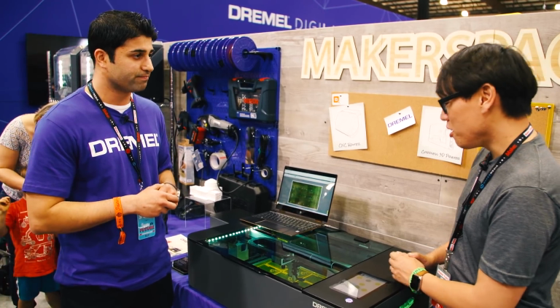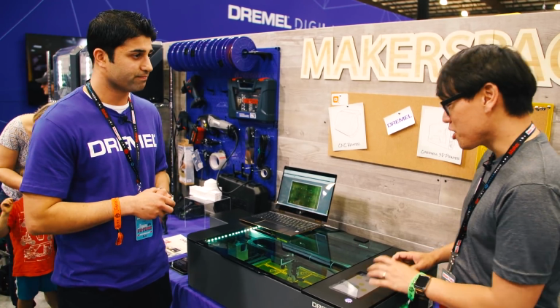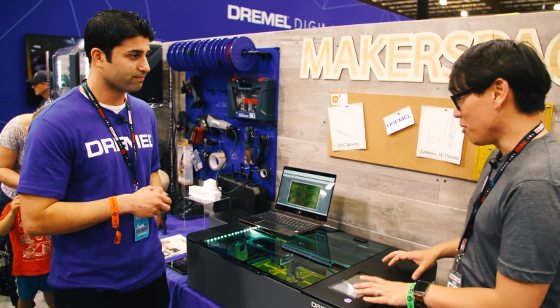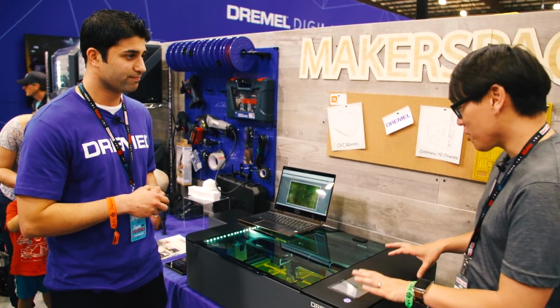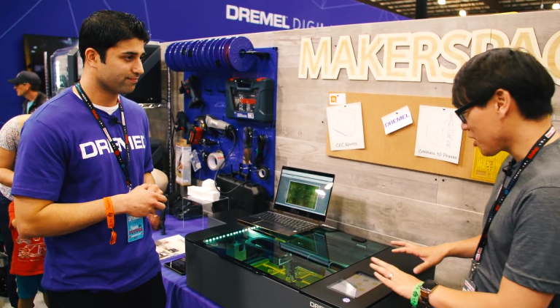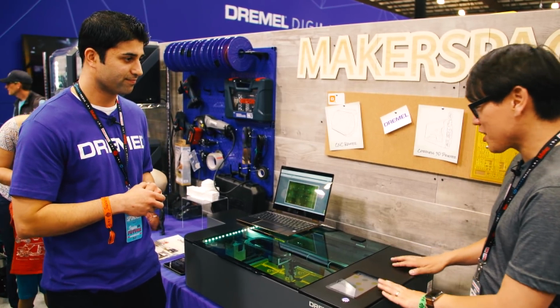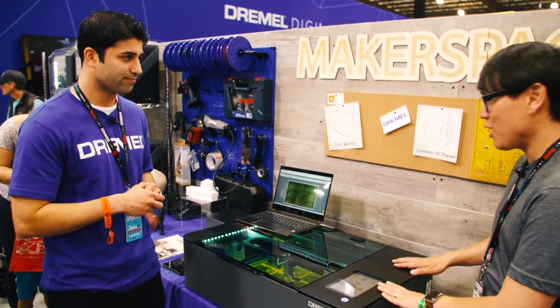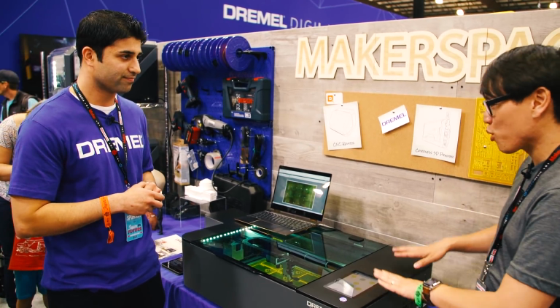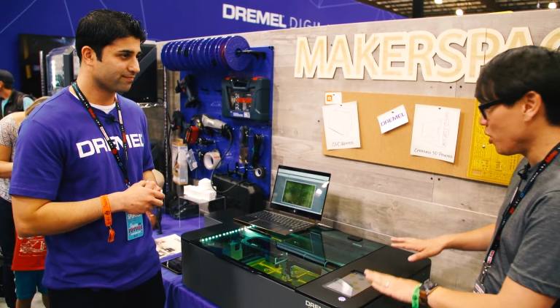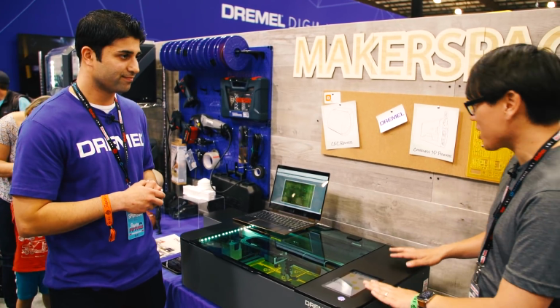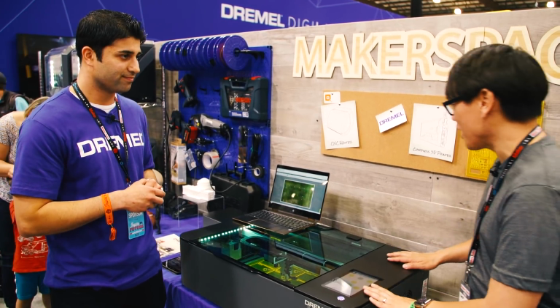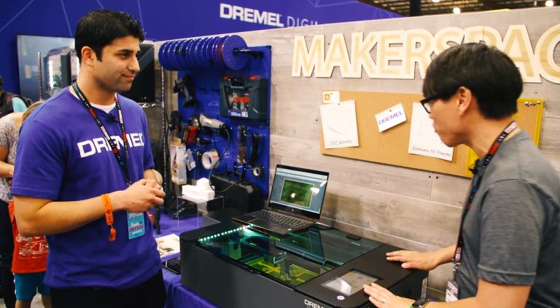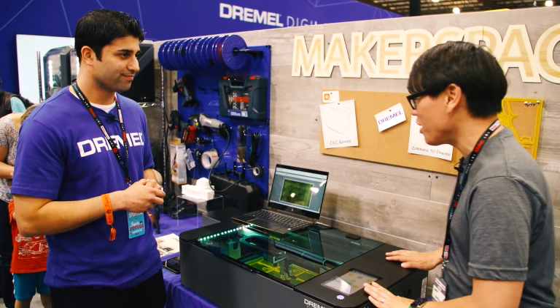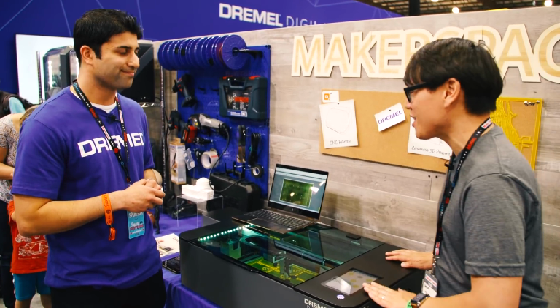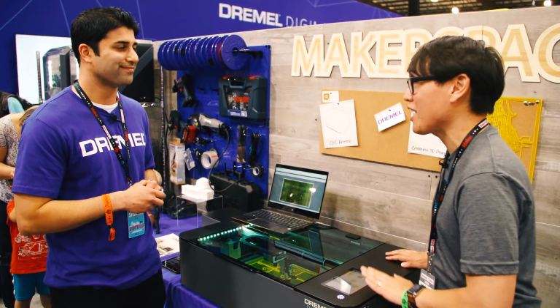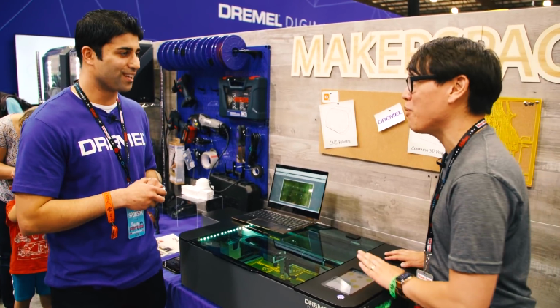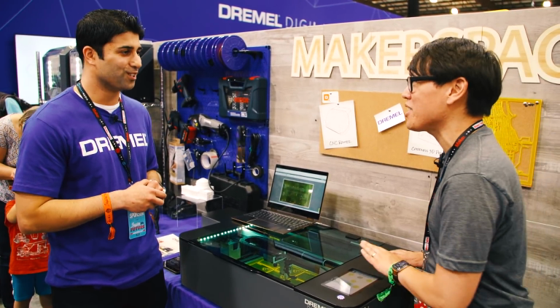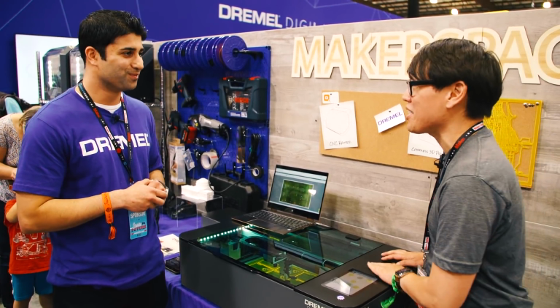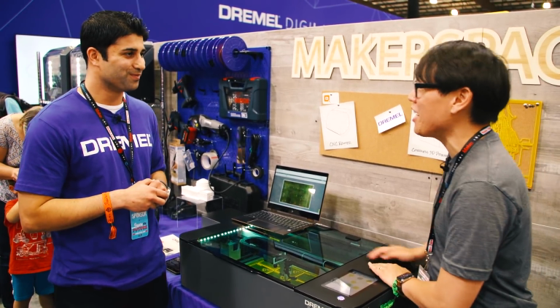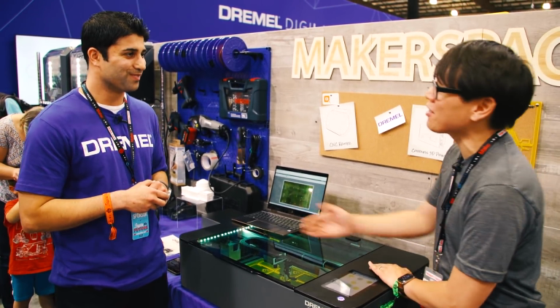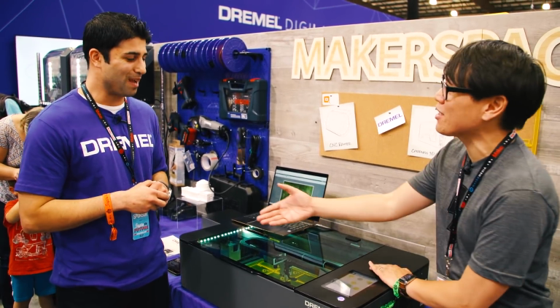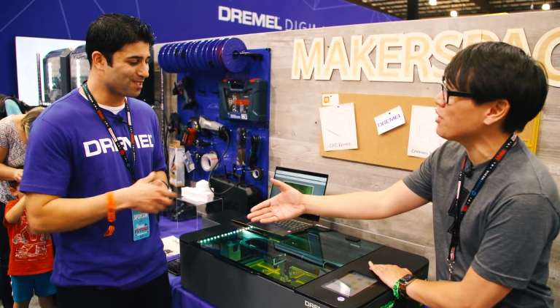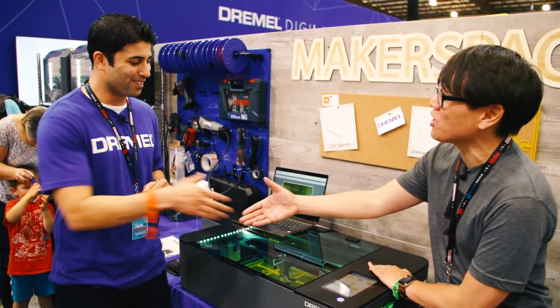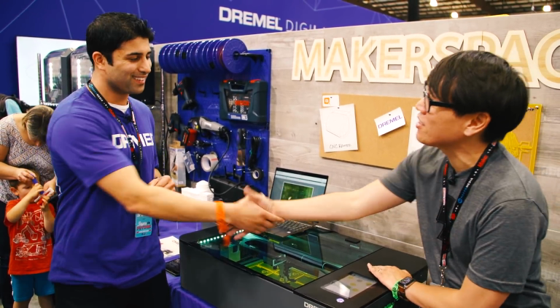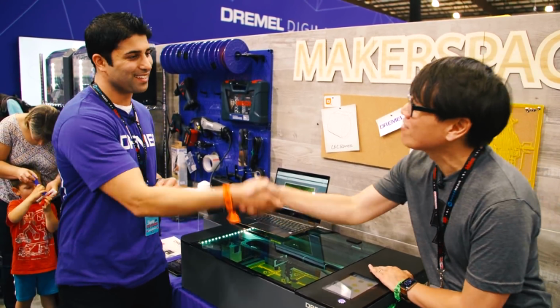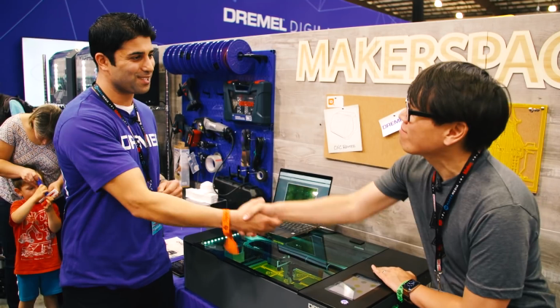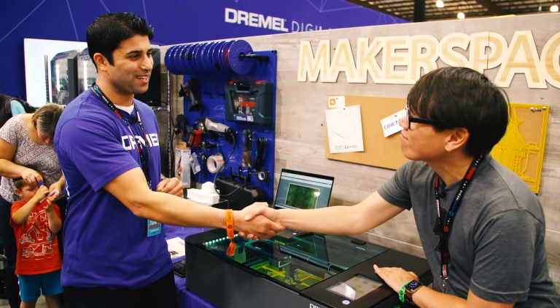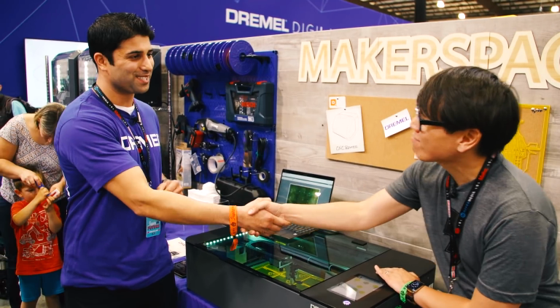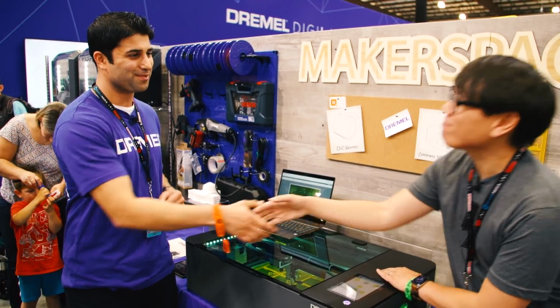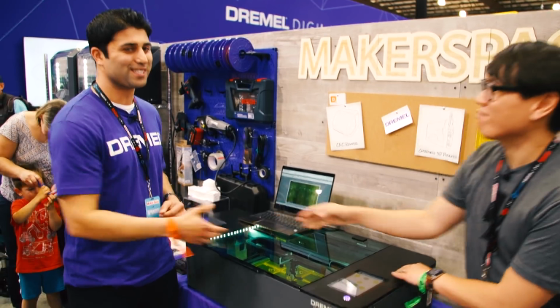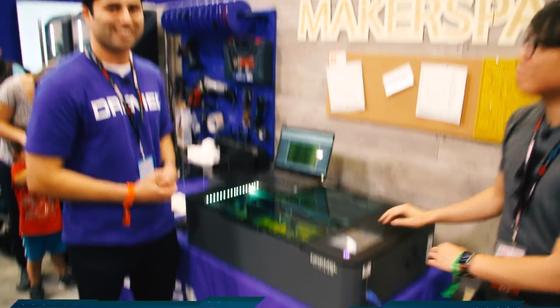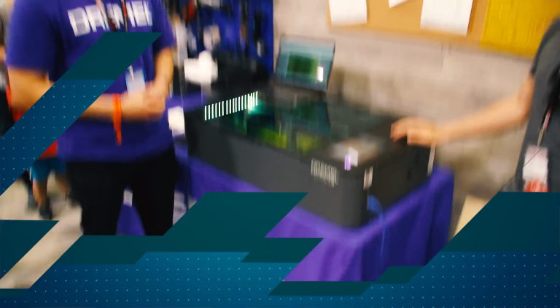Awesome, thanks a lot. We're really excited for this and can't wait to test it out. Nice to meet you. Thank you so much, appreciate it.